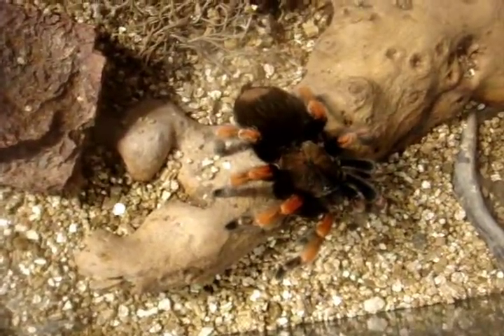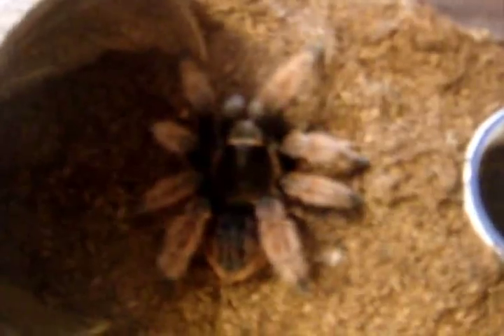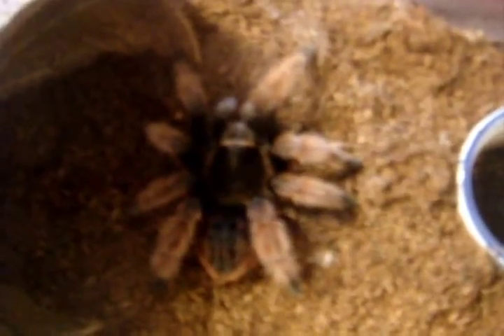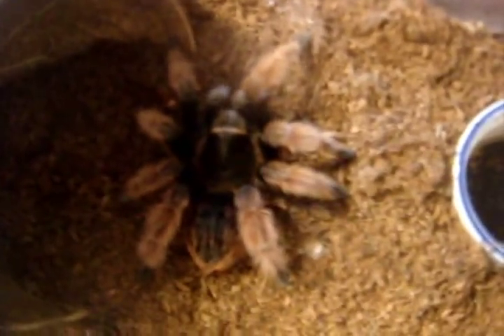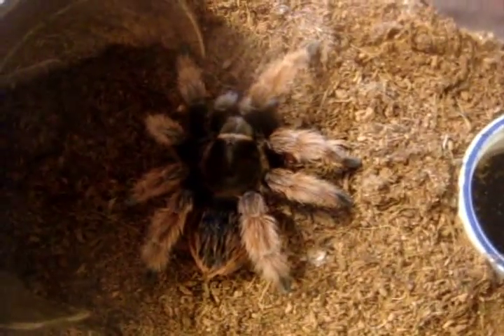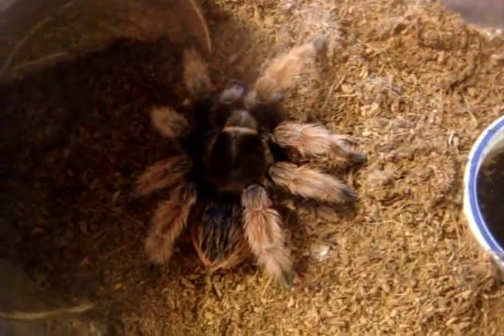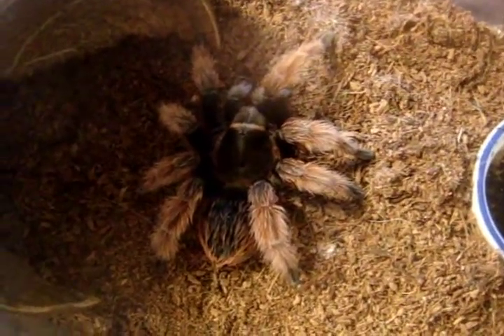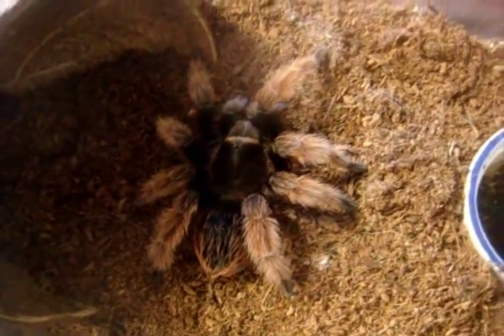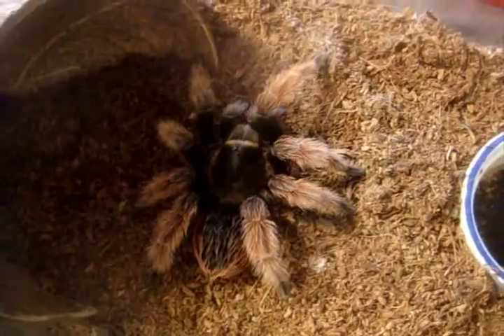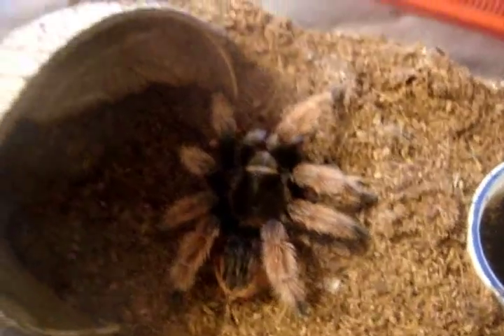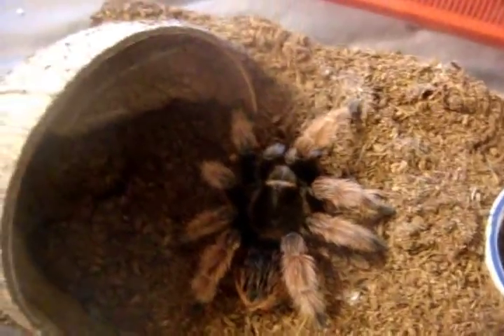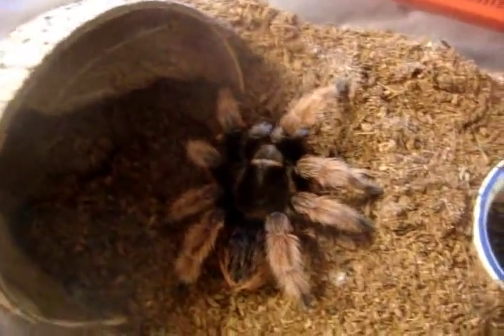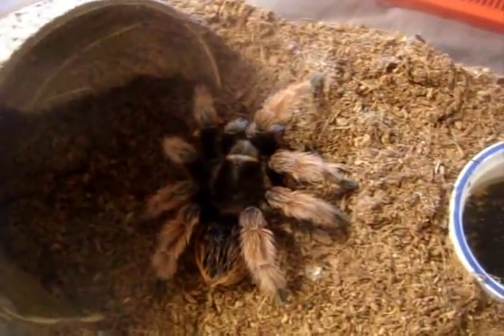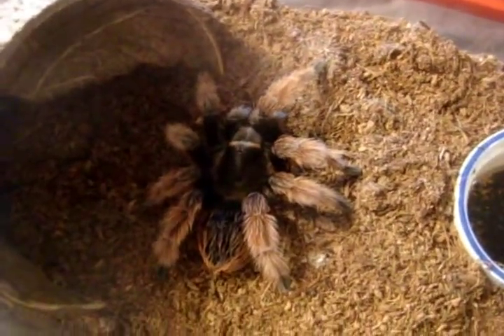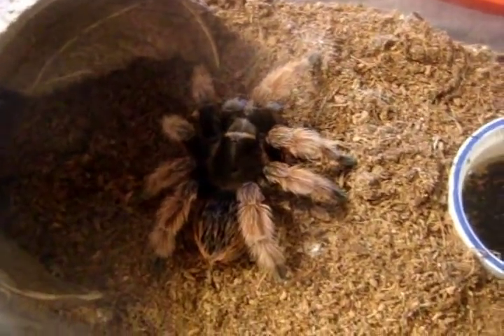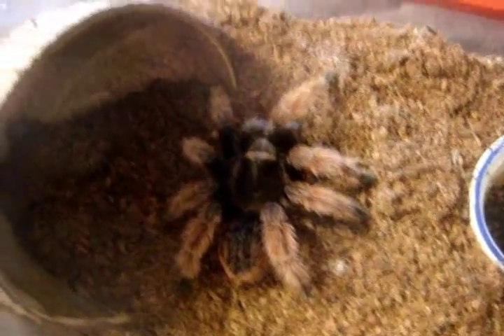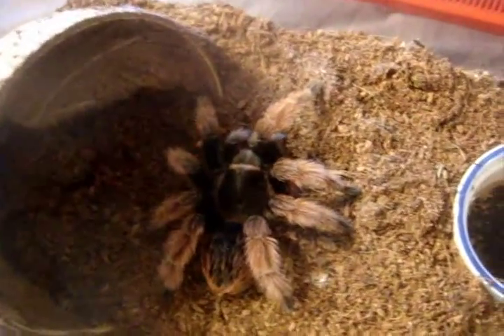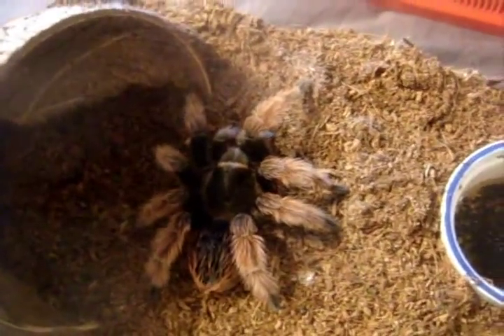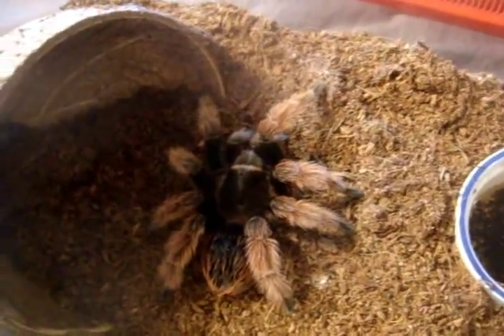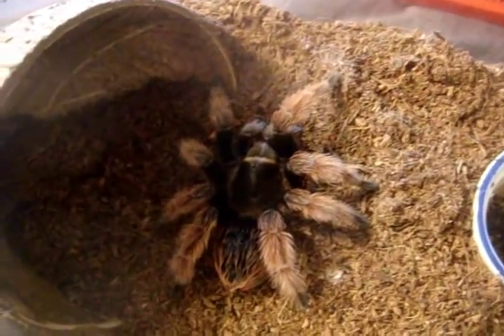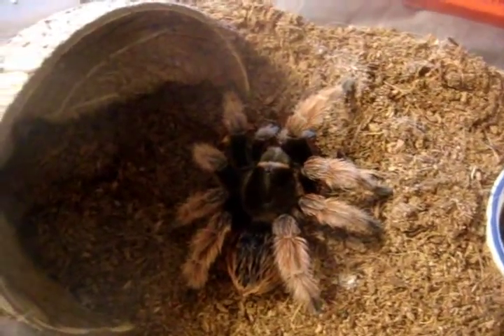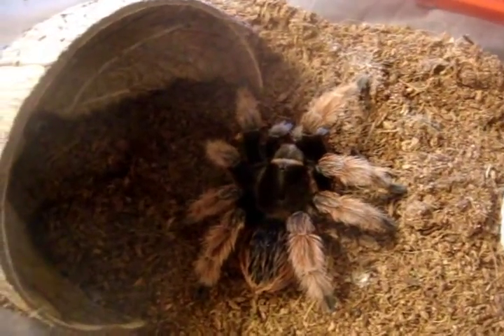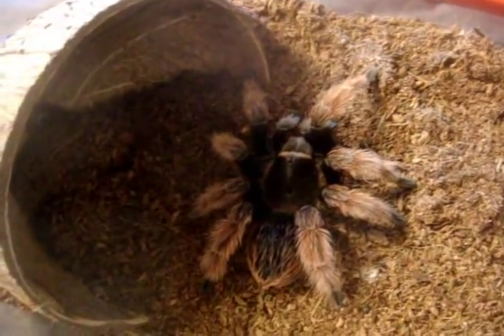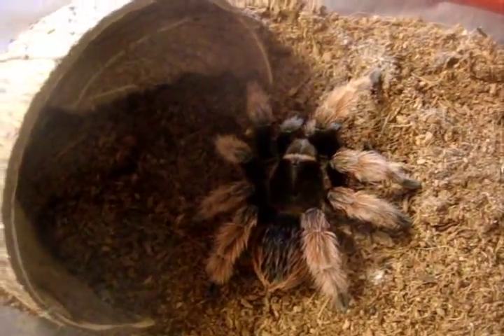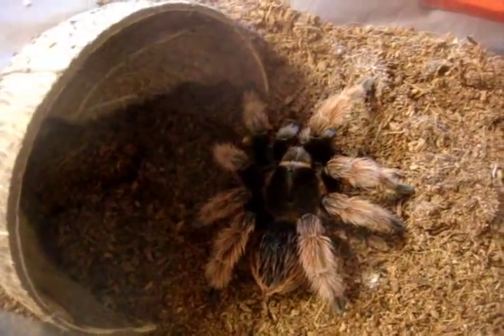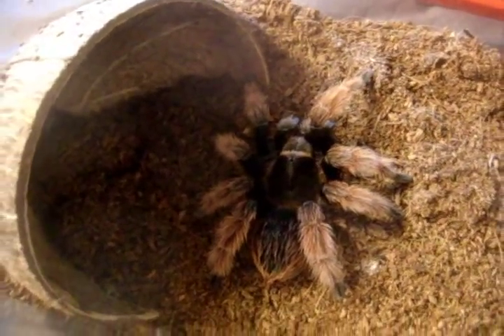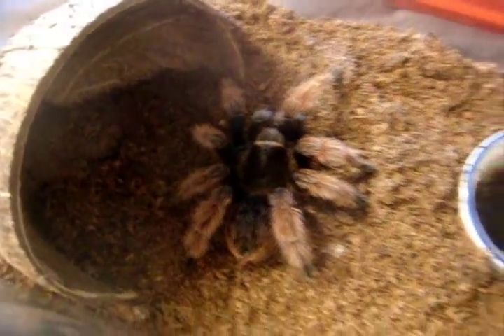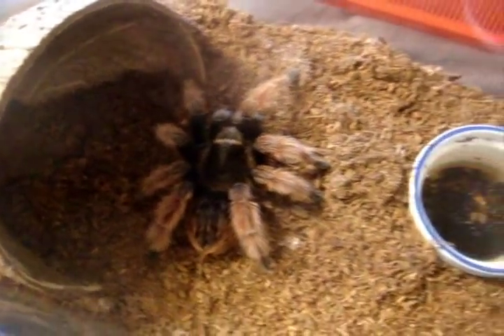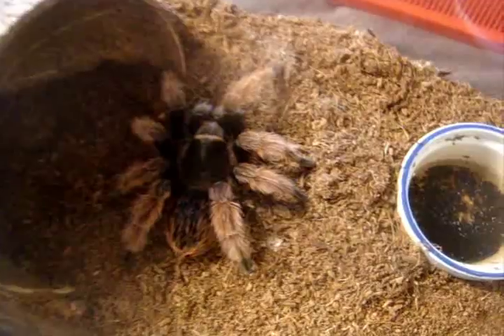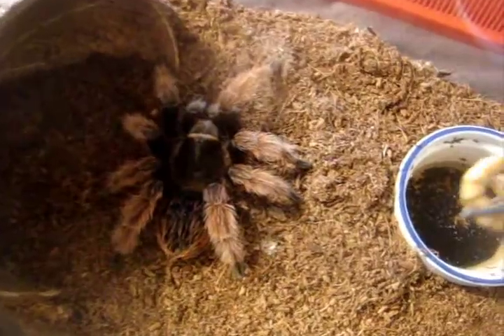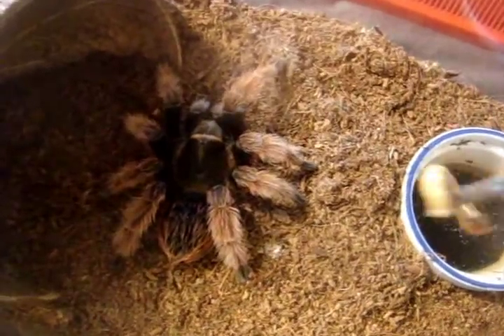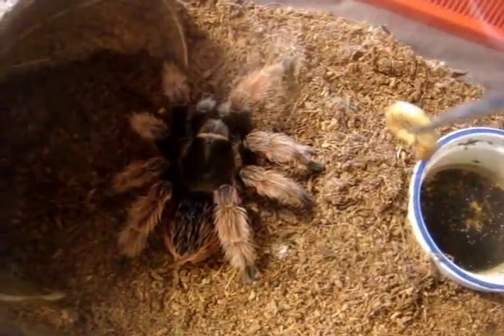Here's a gorgeous Brachypelma. This one here is a klassii, which is the Mexican pink. Petunia.